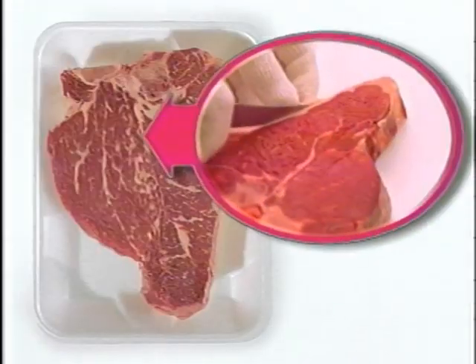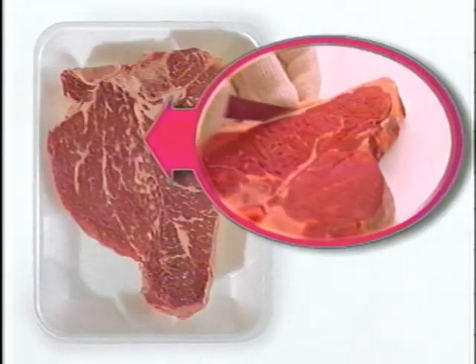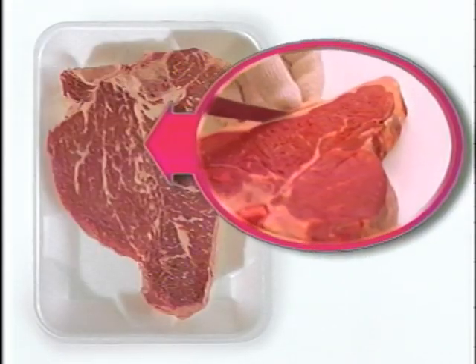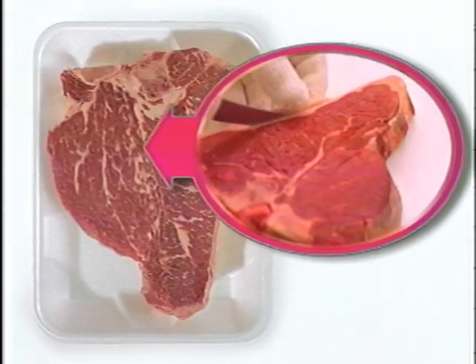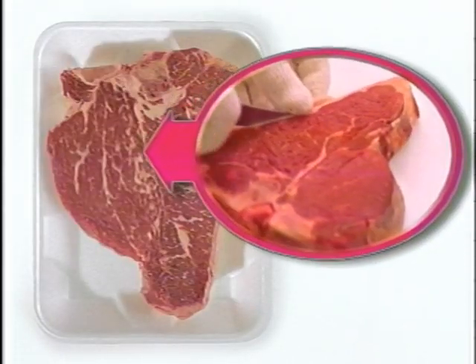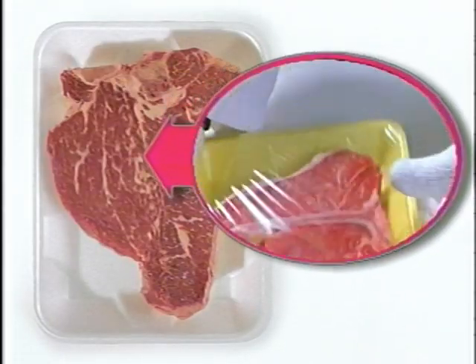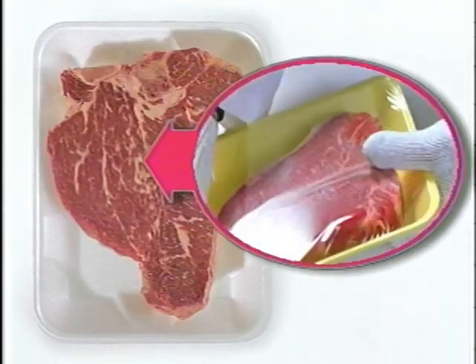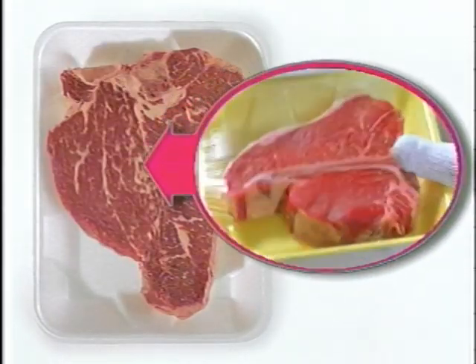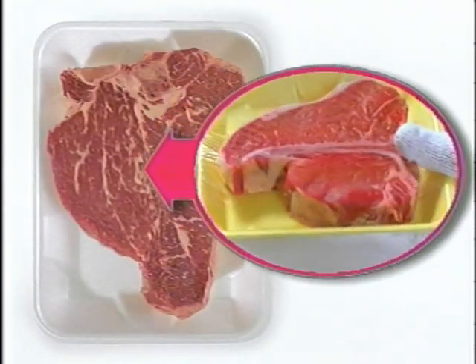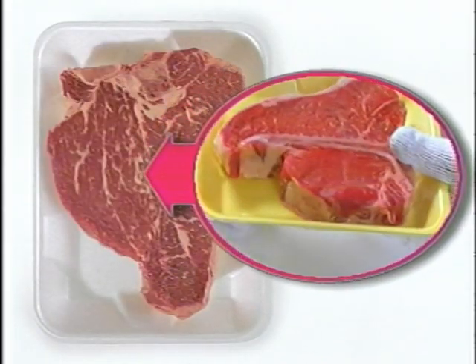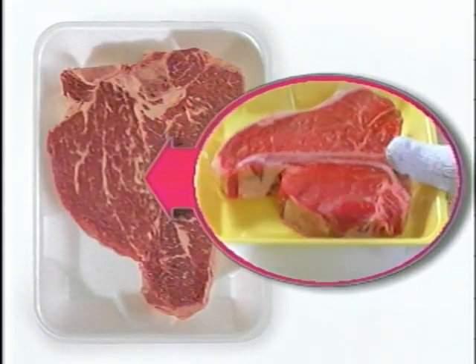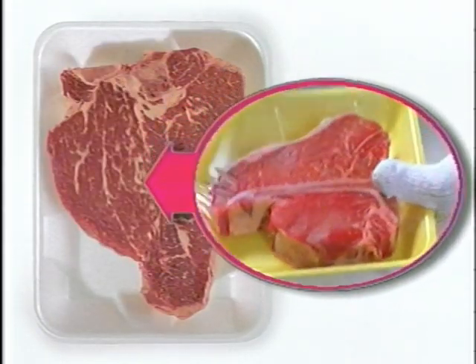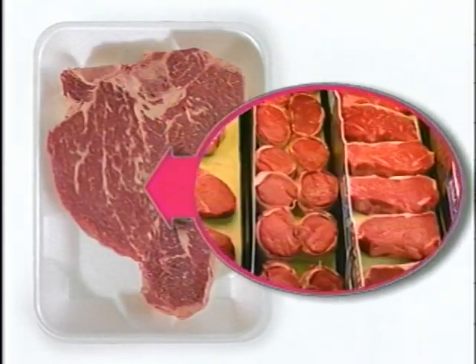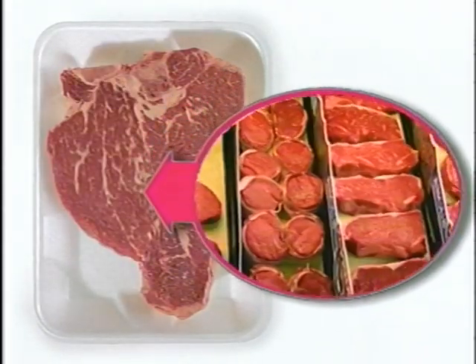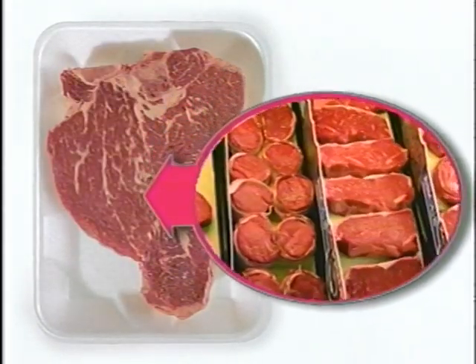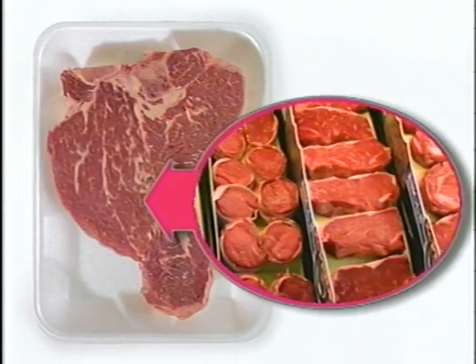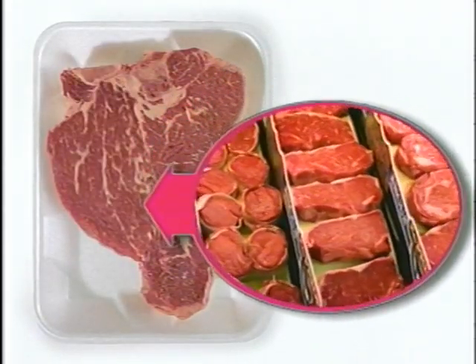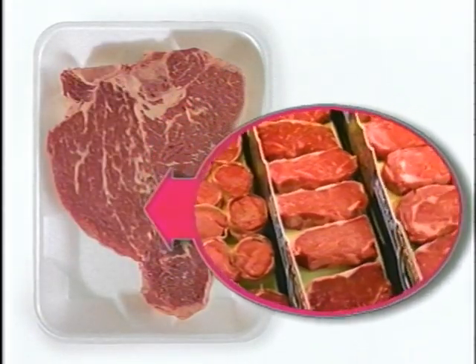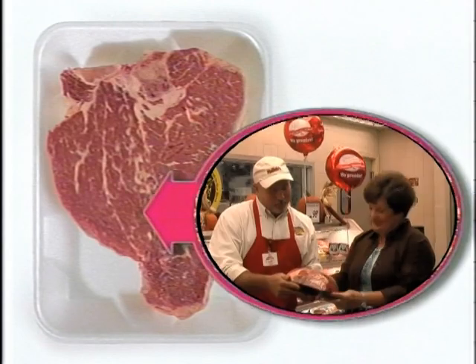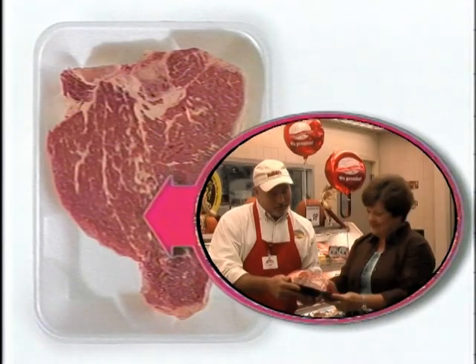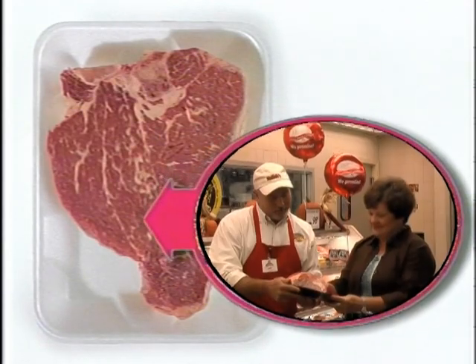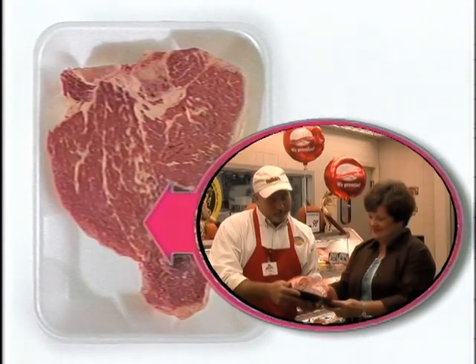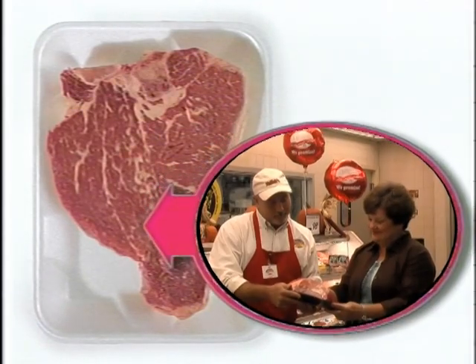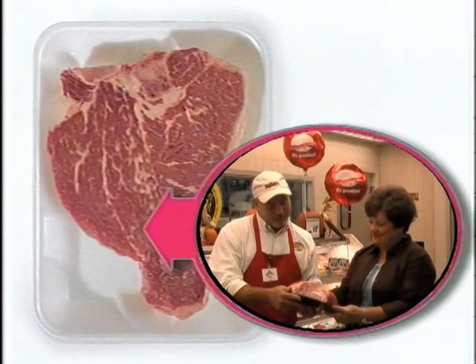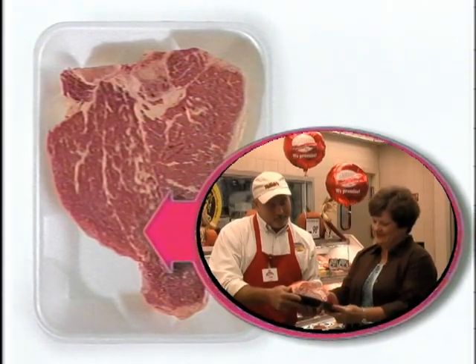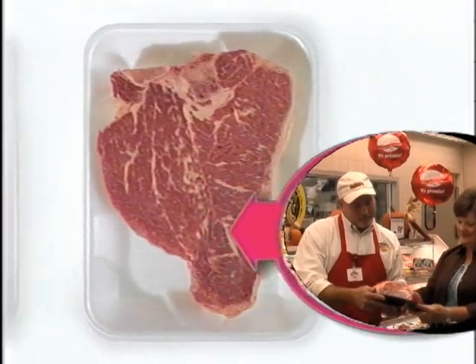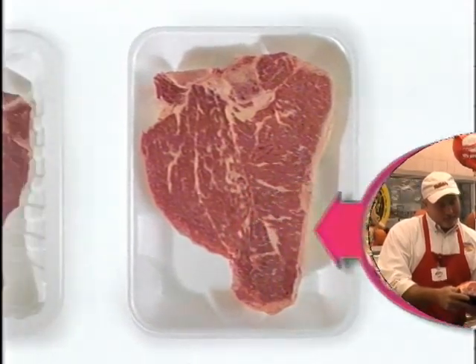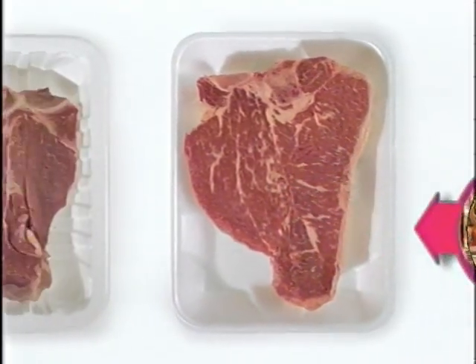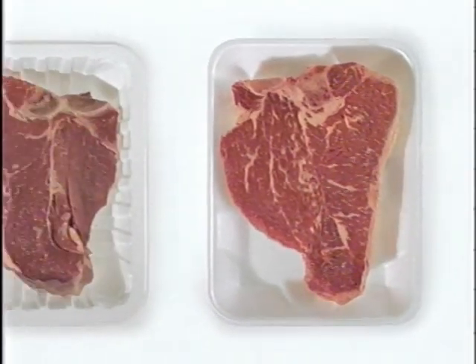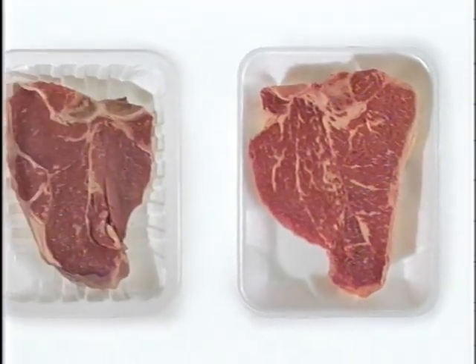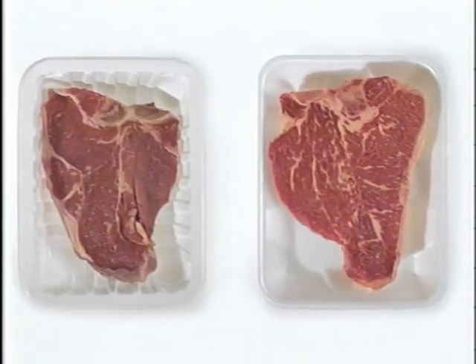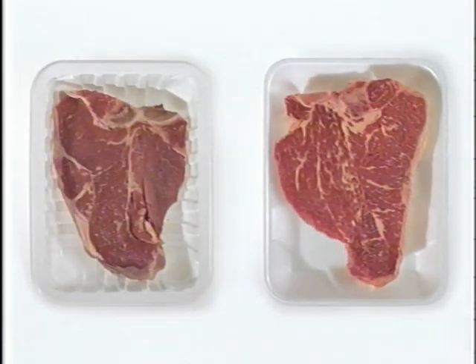This one was freshly cut, trimmed and packaged just right, today by a Nafee's butcher. Now do you see the difference?